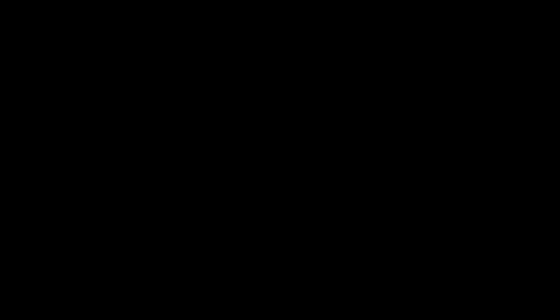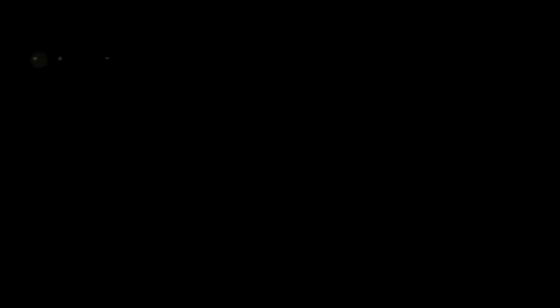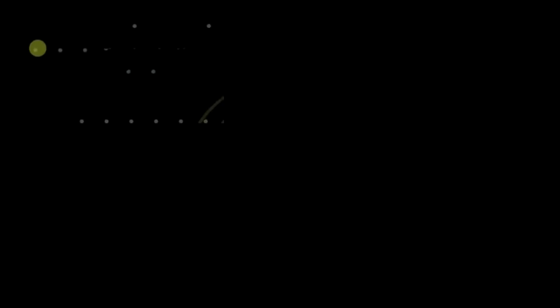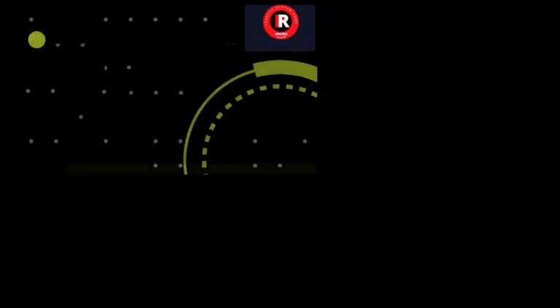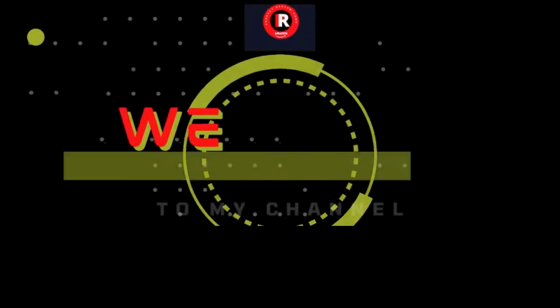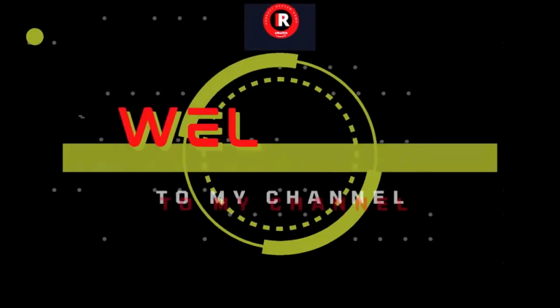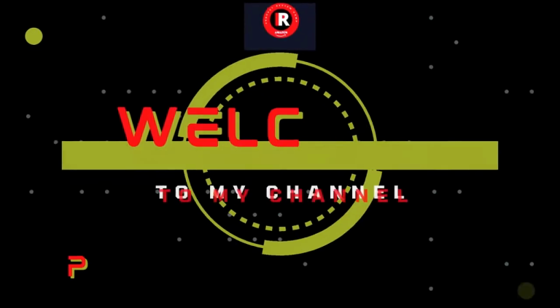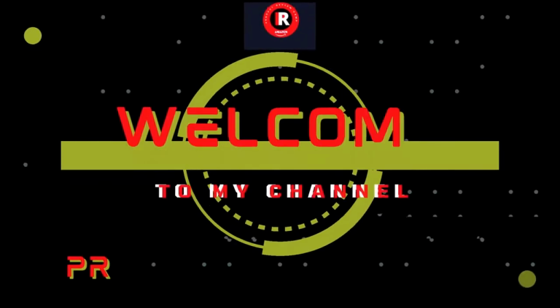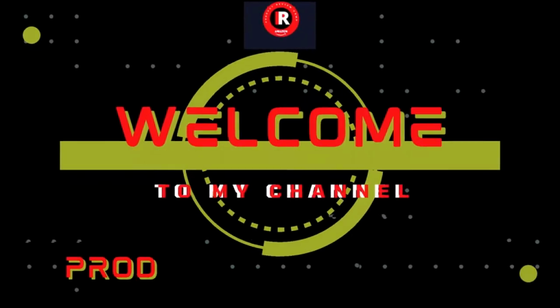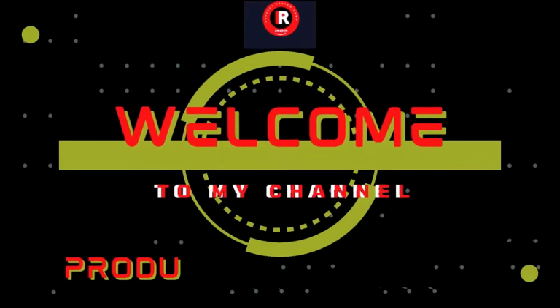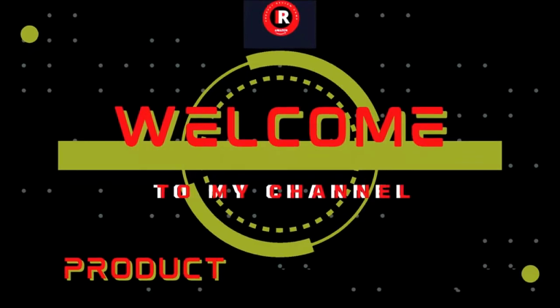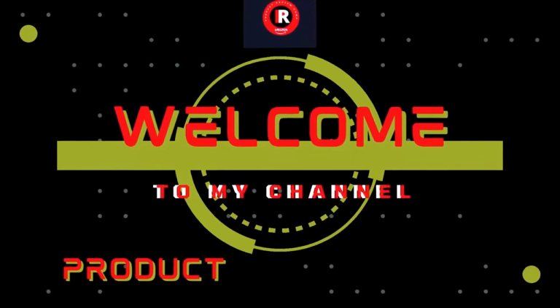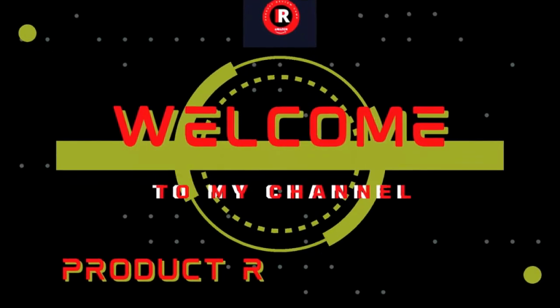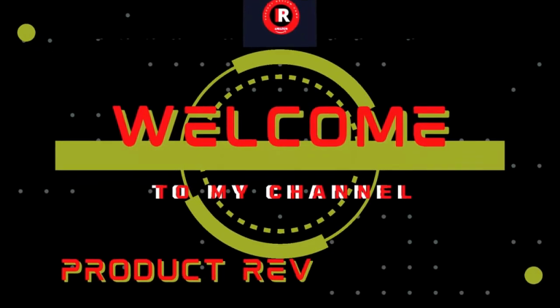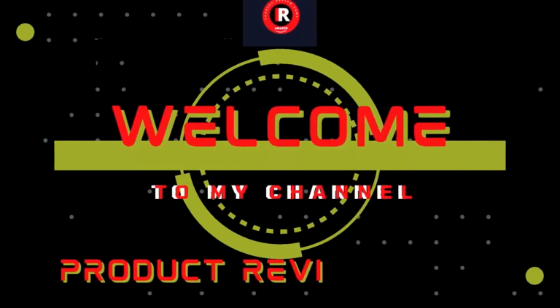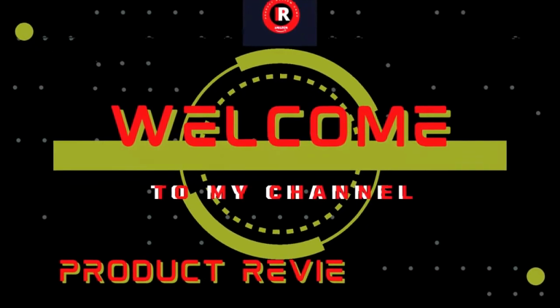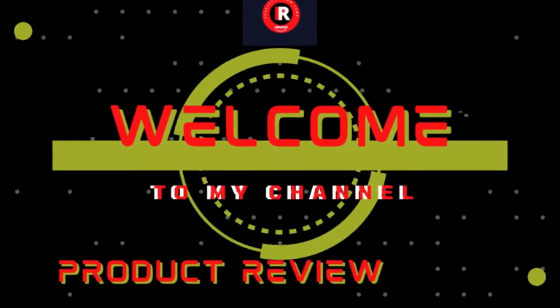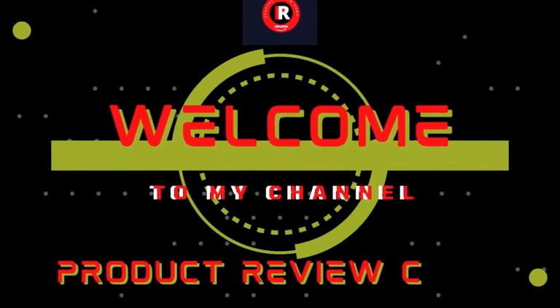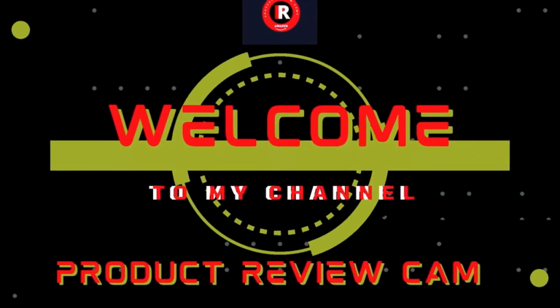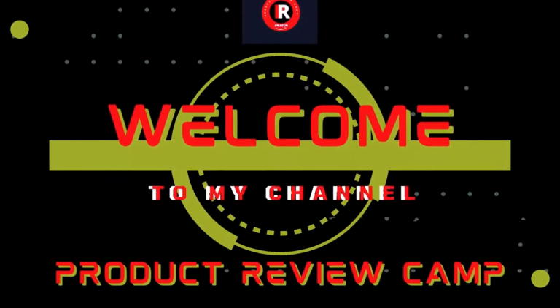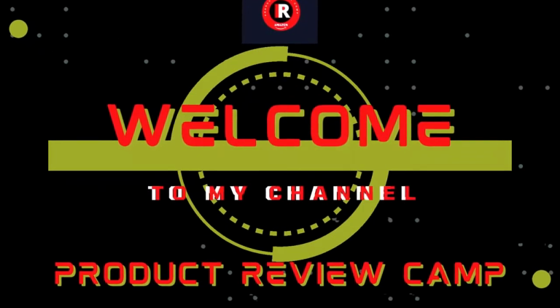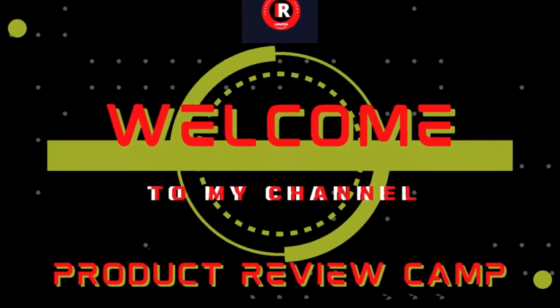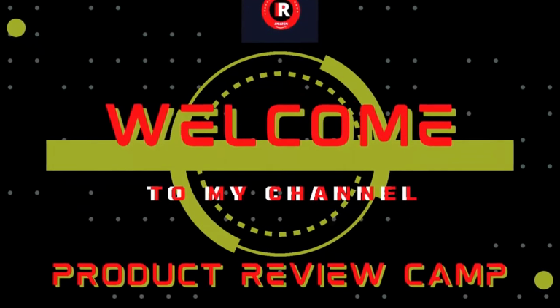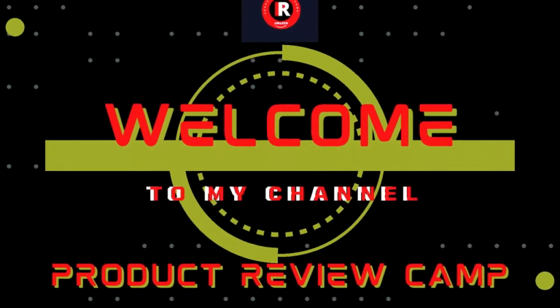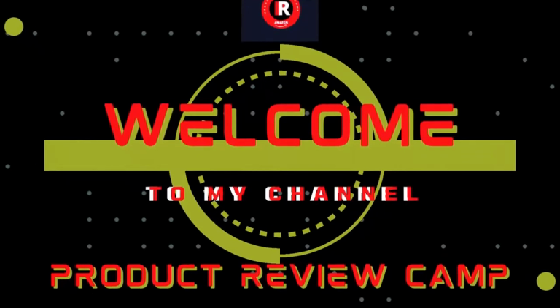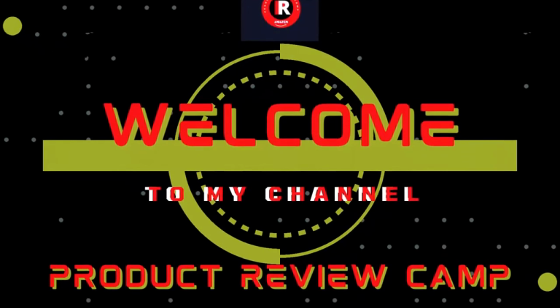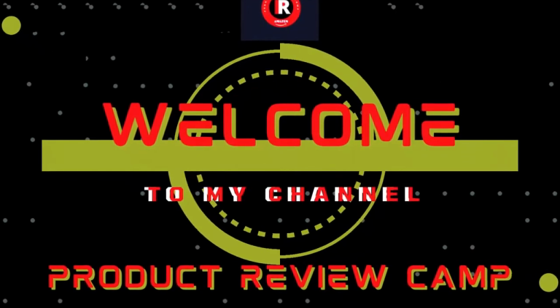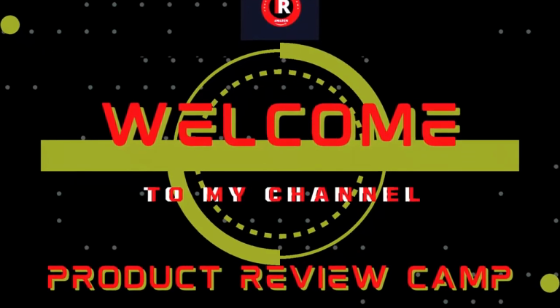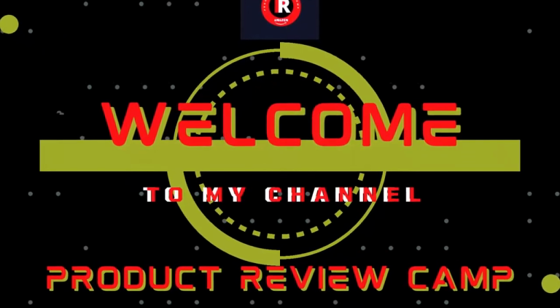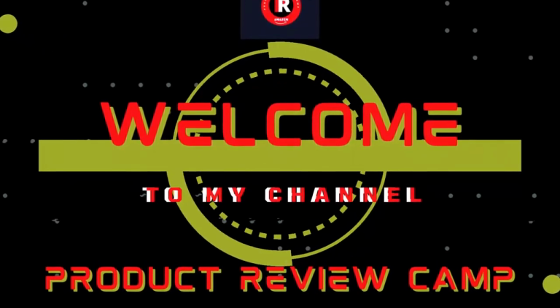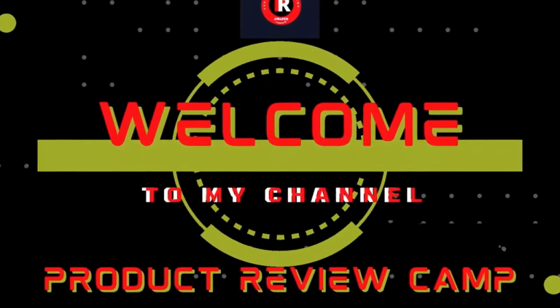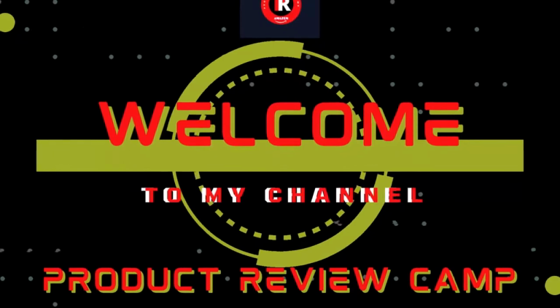Welcome to my product review channel. Please watch the full video without skipping.